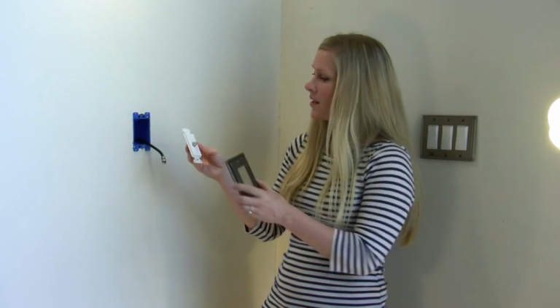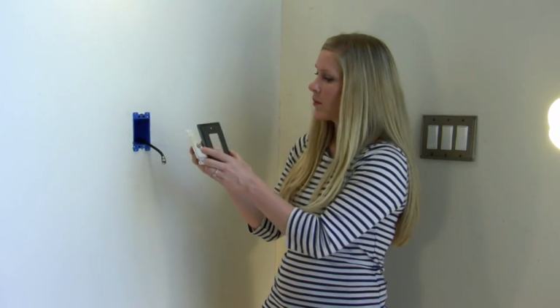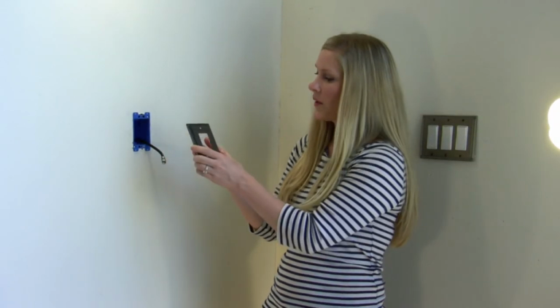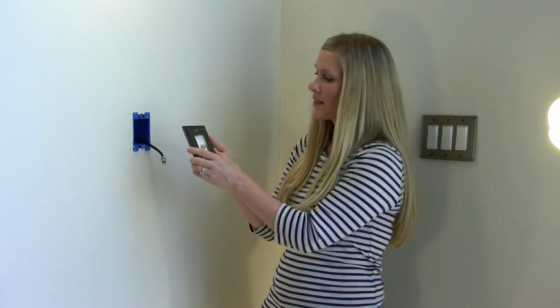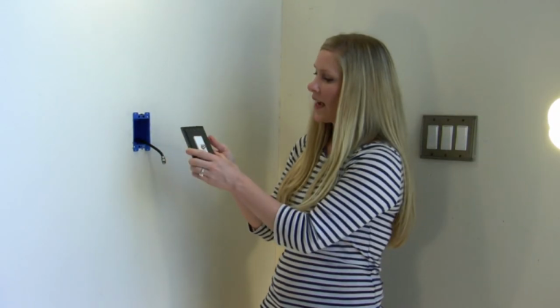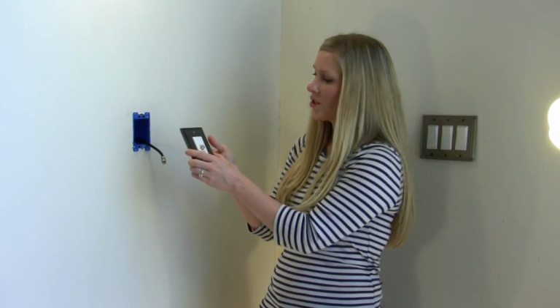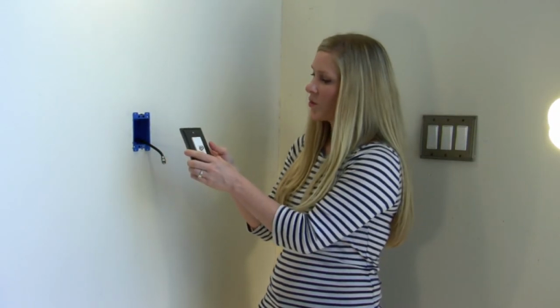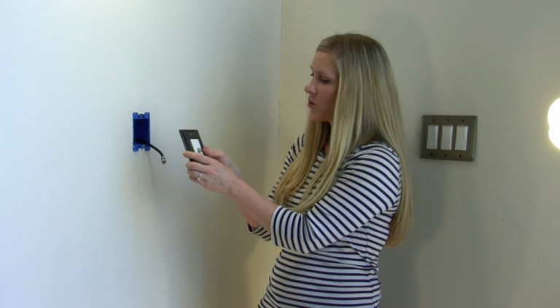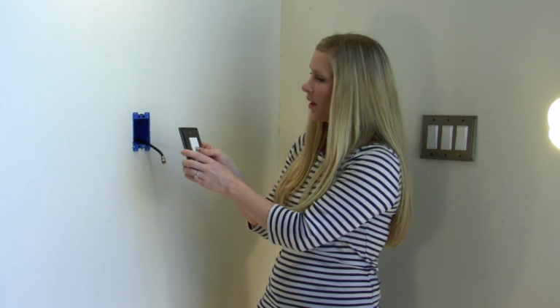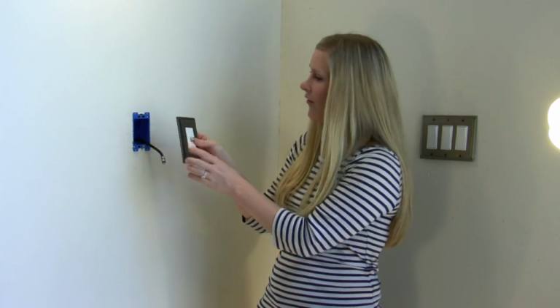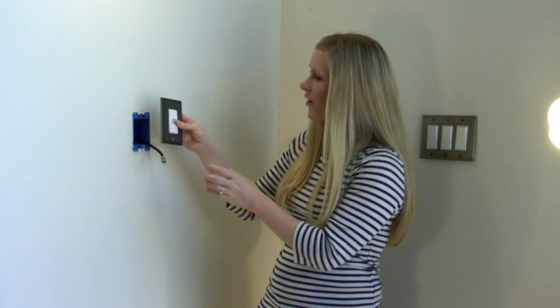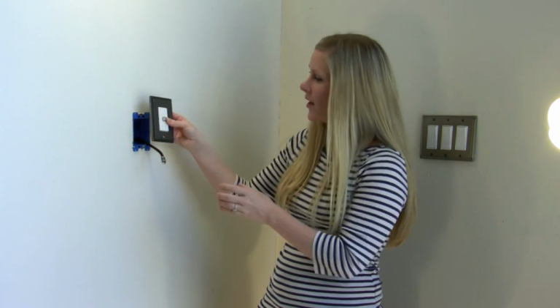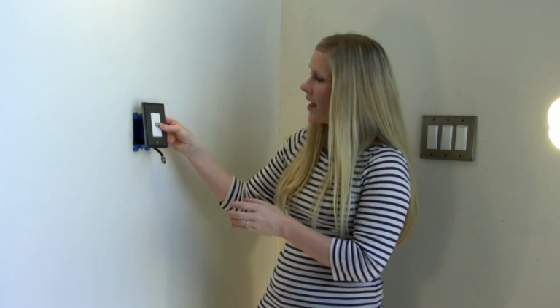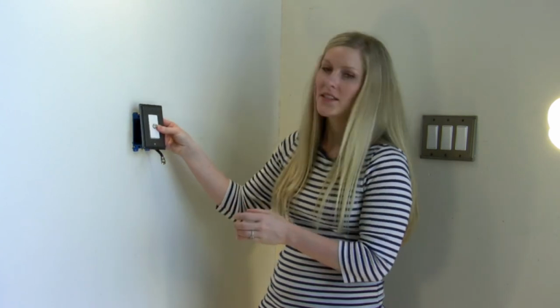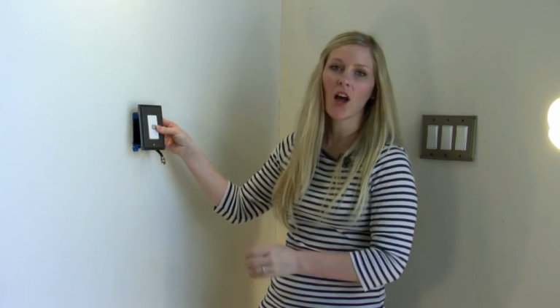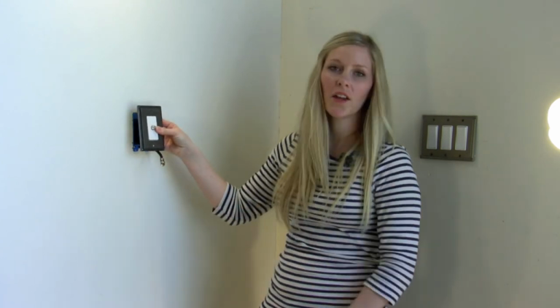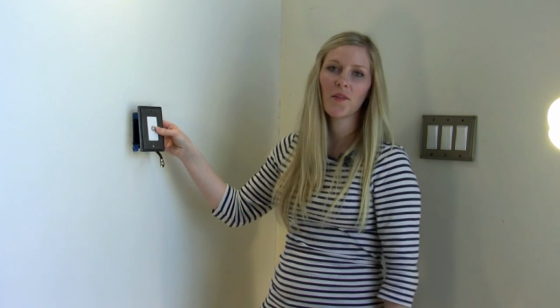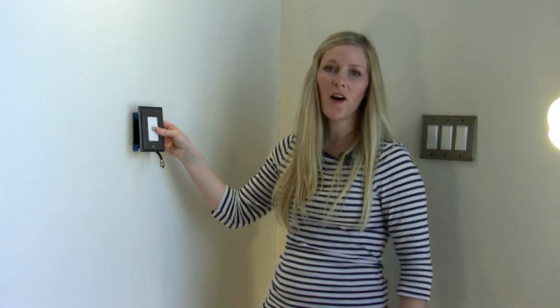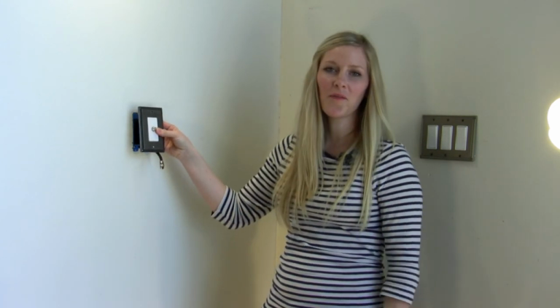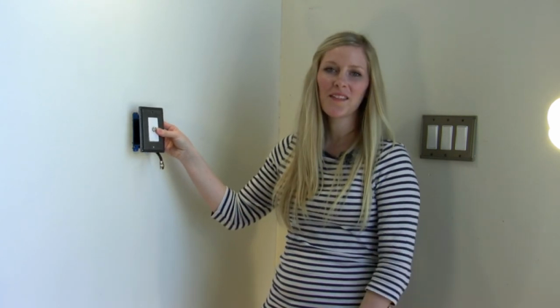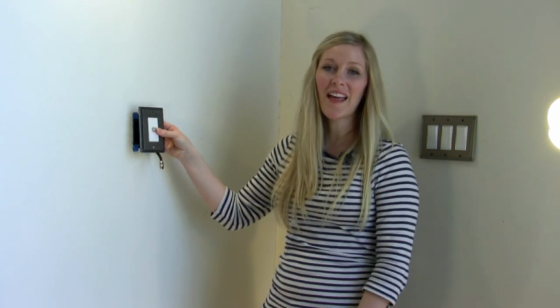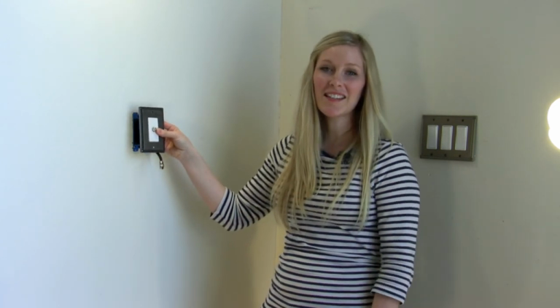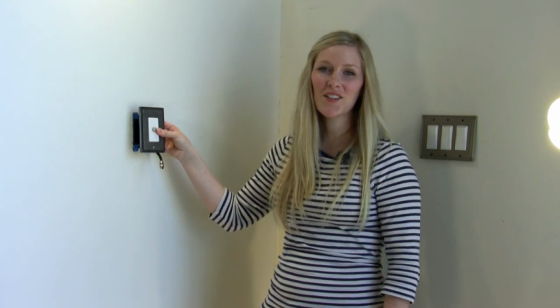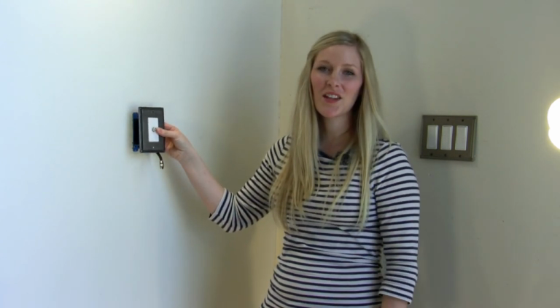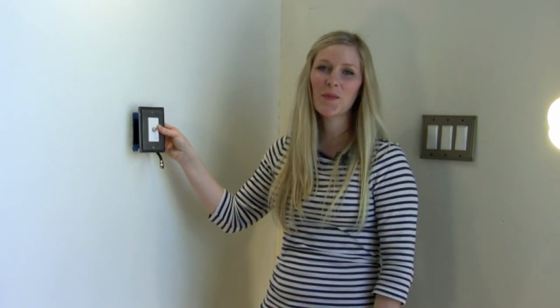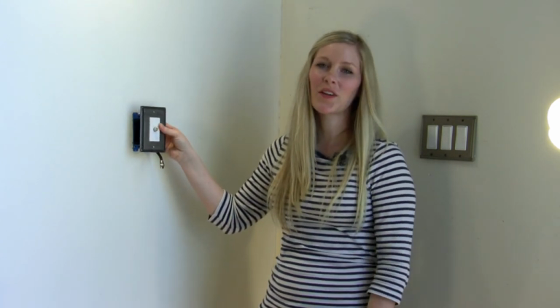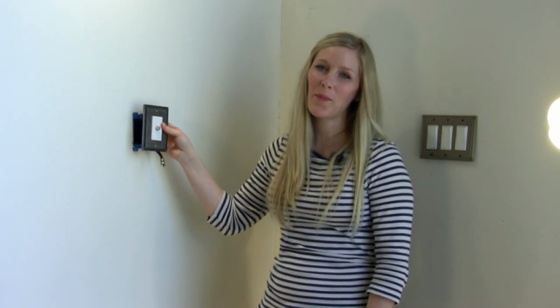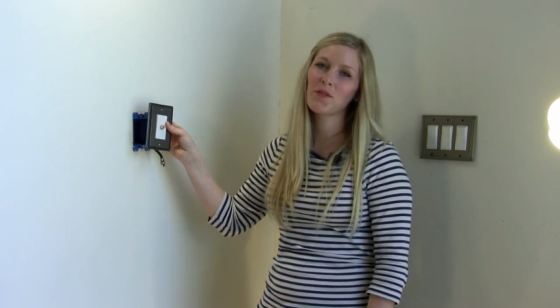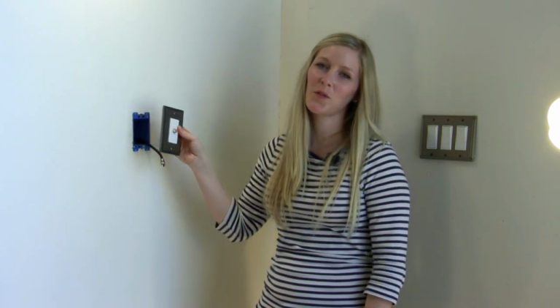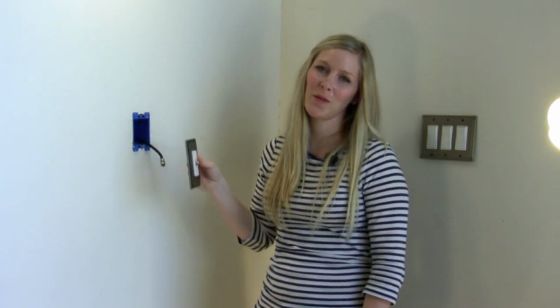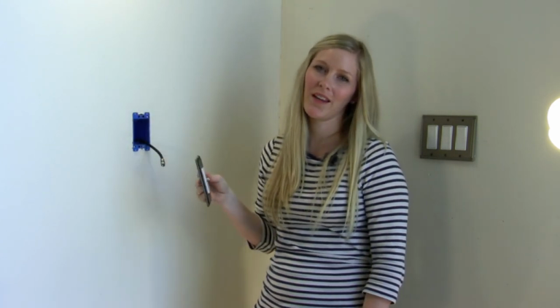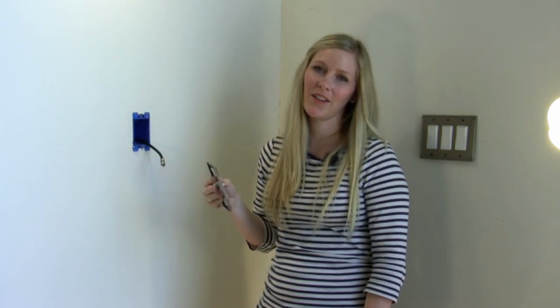simply attach the switch plate cover and install it in the wall. And that's how you set up your cable switch plate cover.